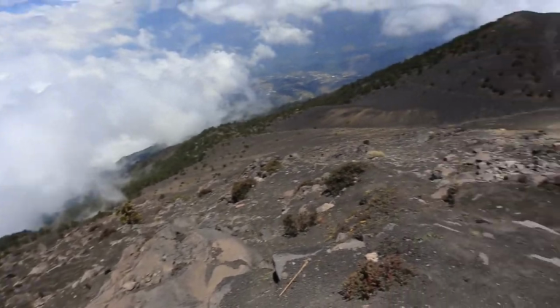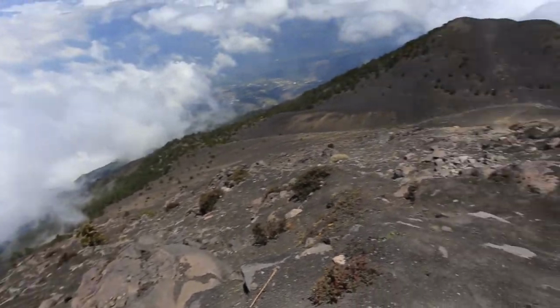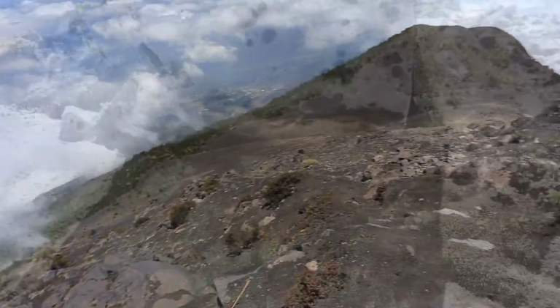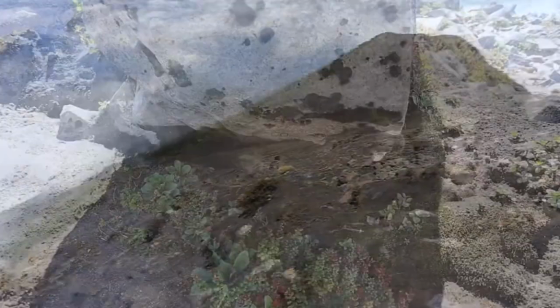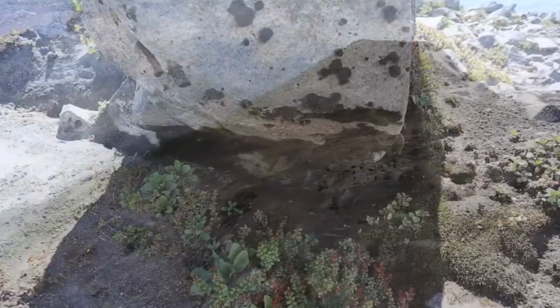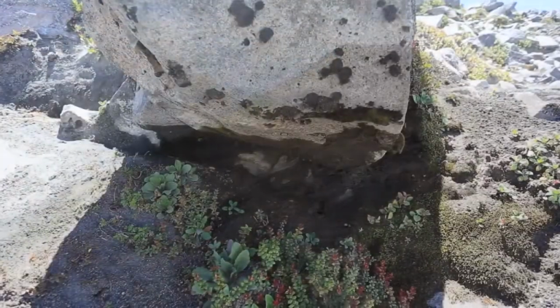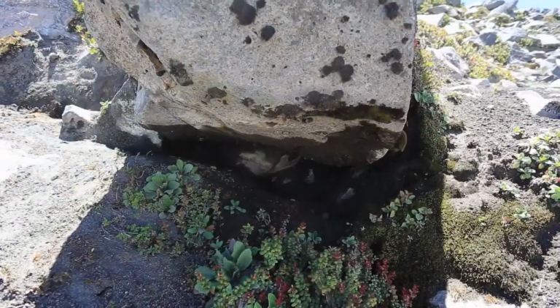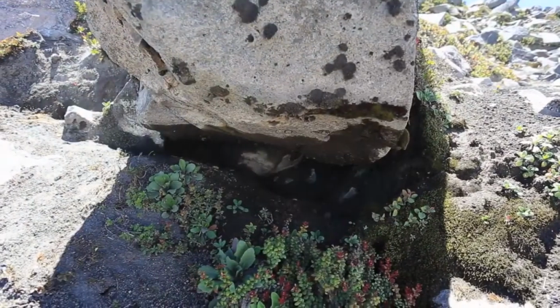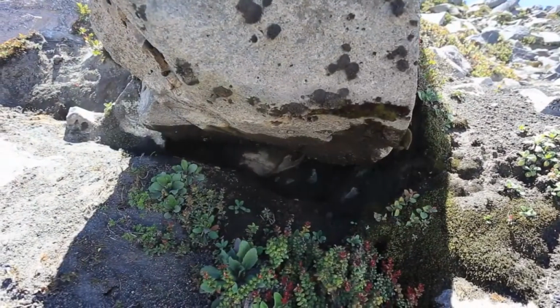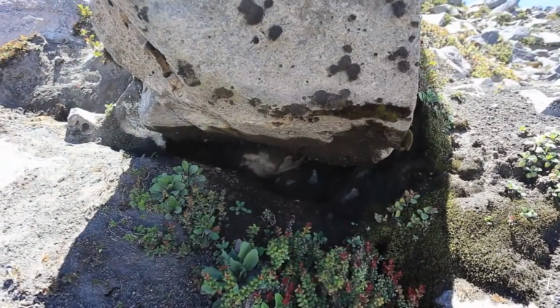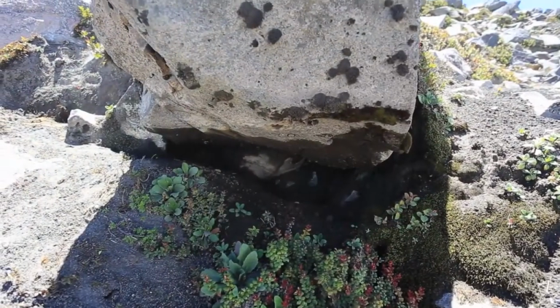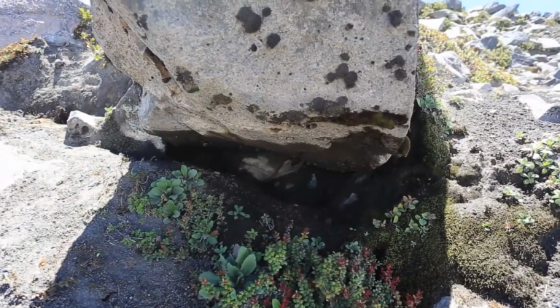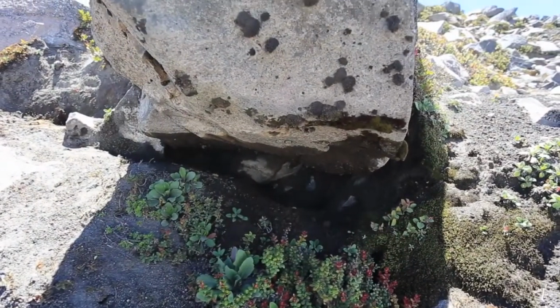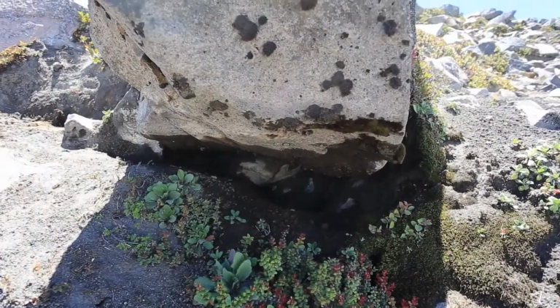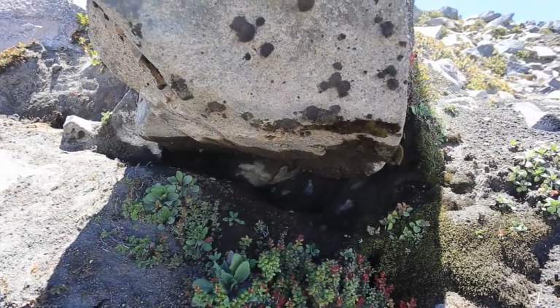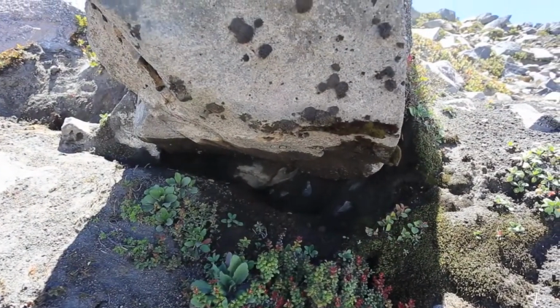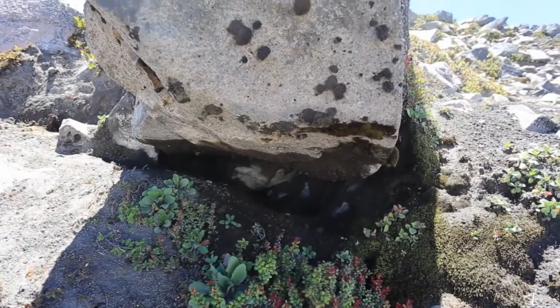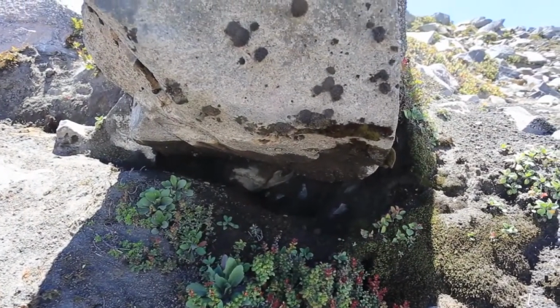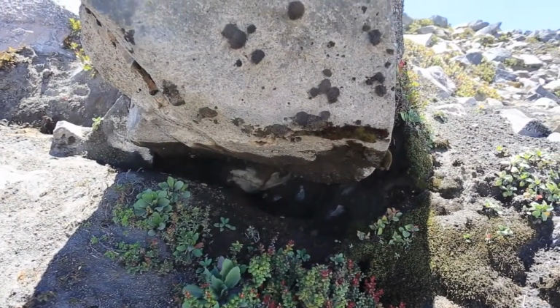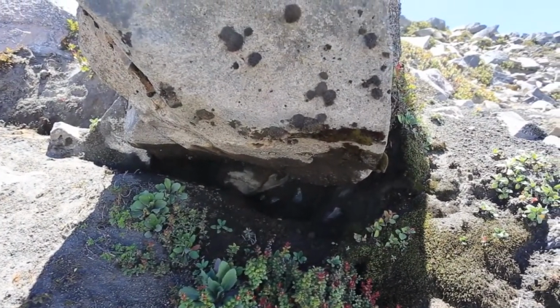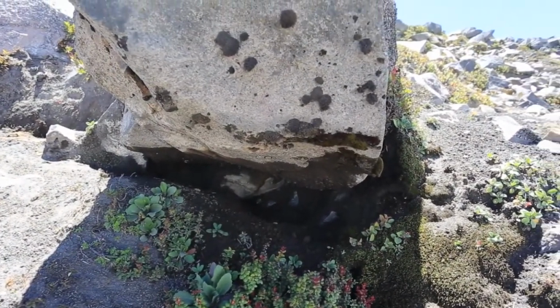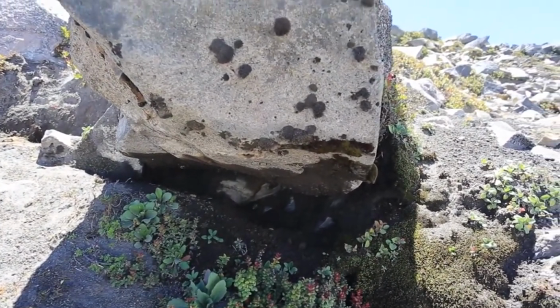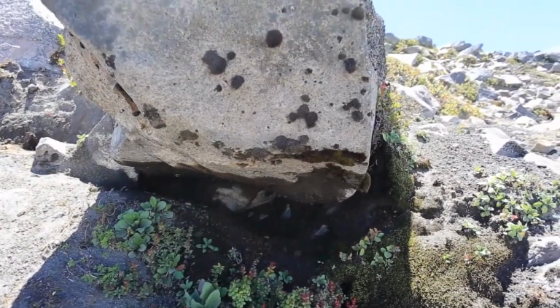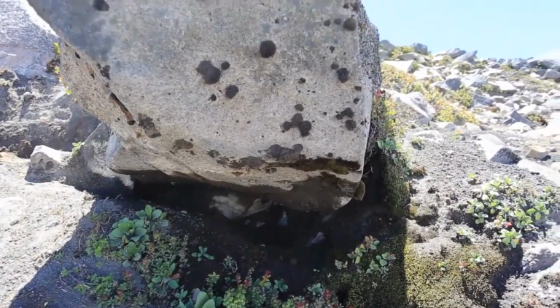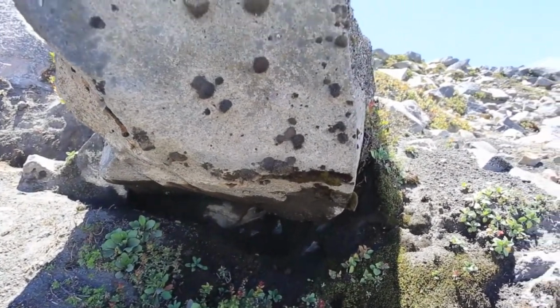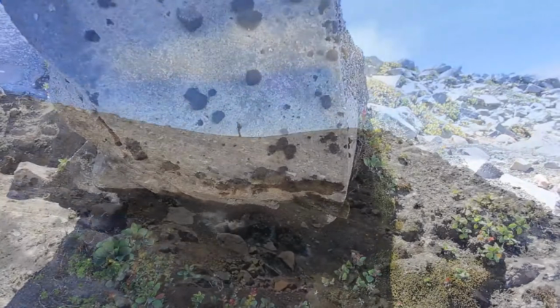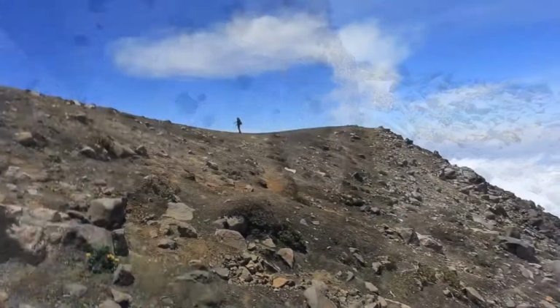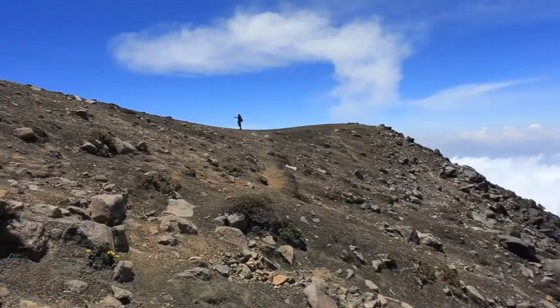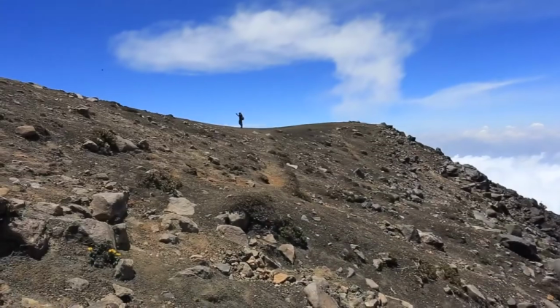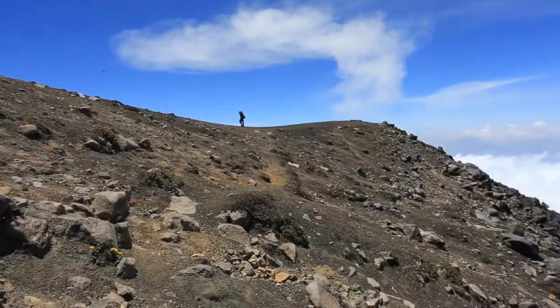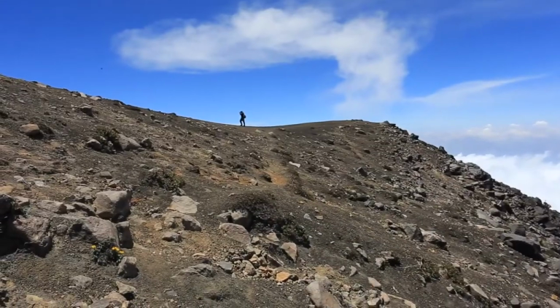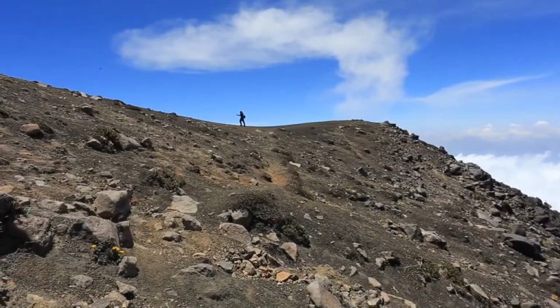If you look closely you can even see pockets of gas escaping from the volcano you are on as you head up its face.